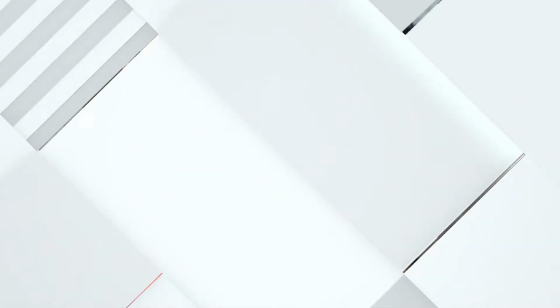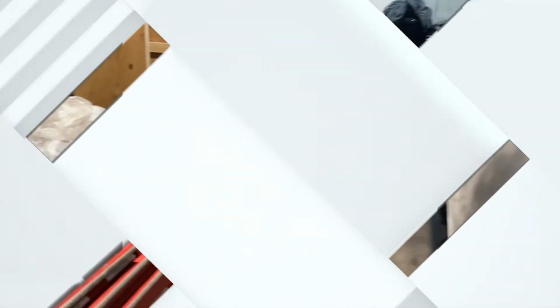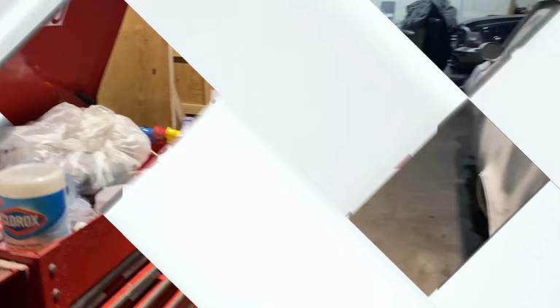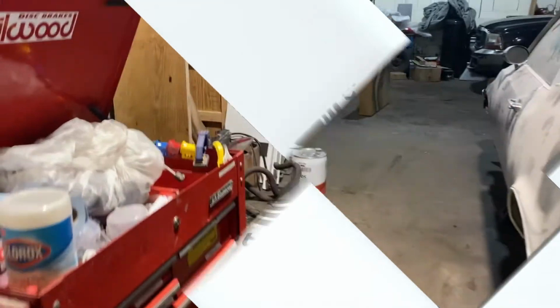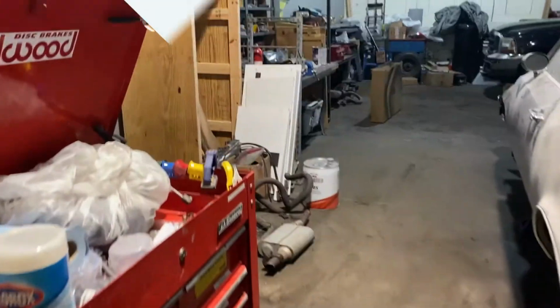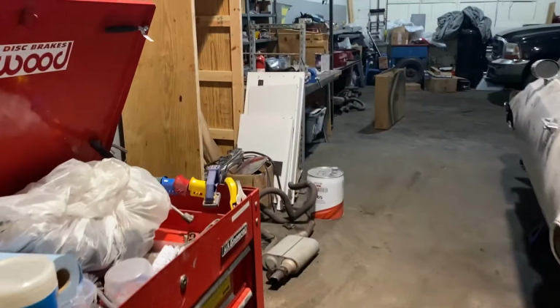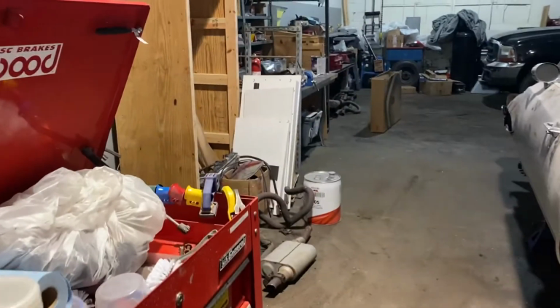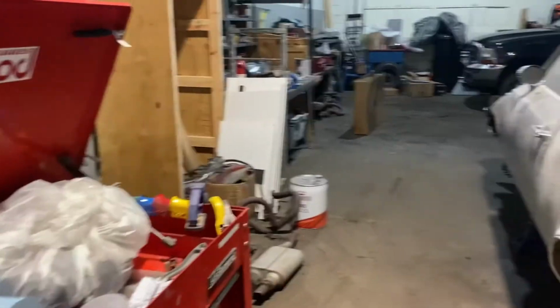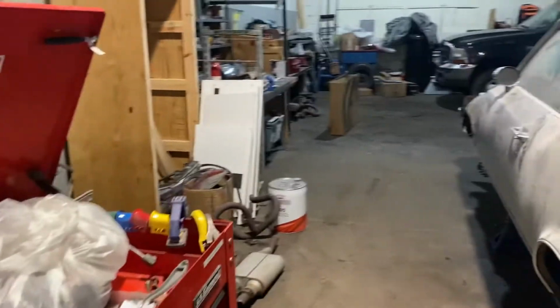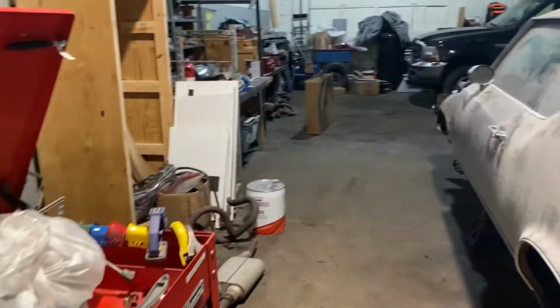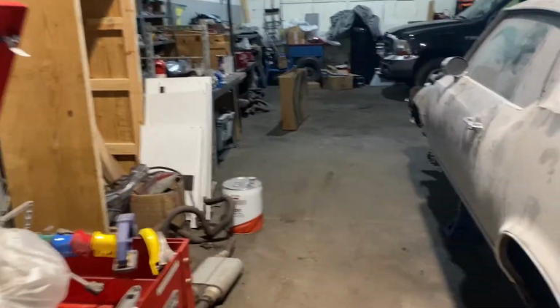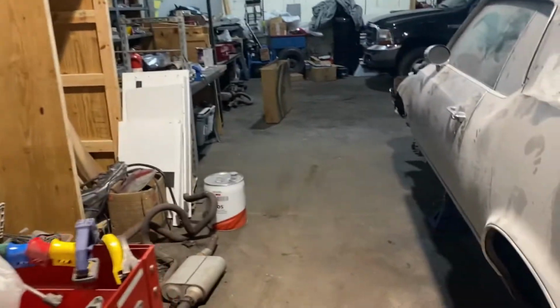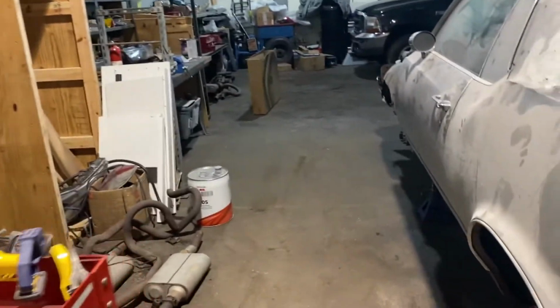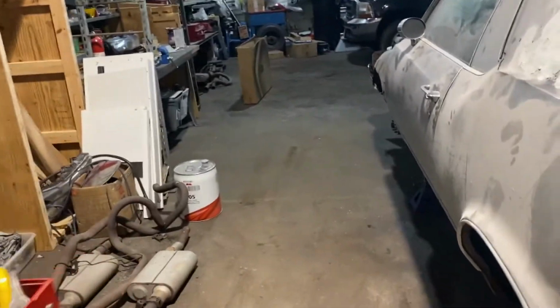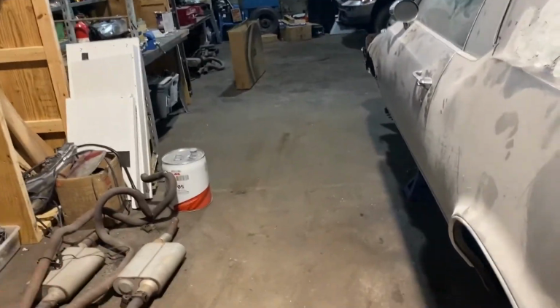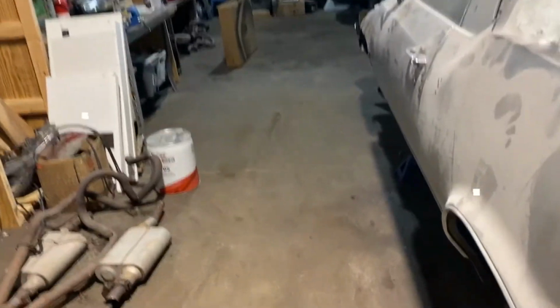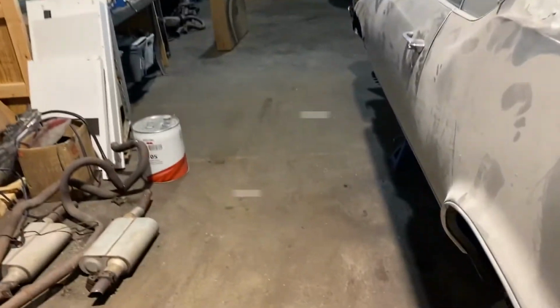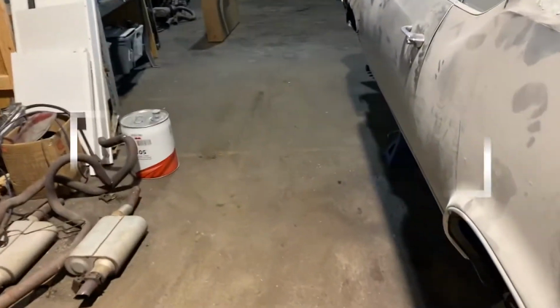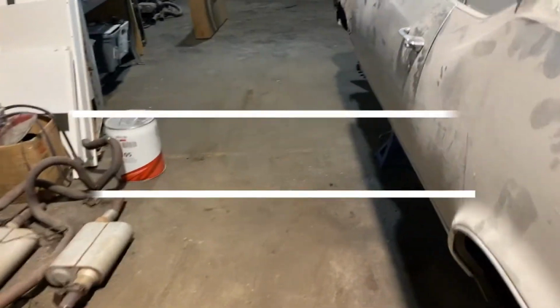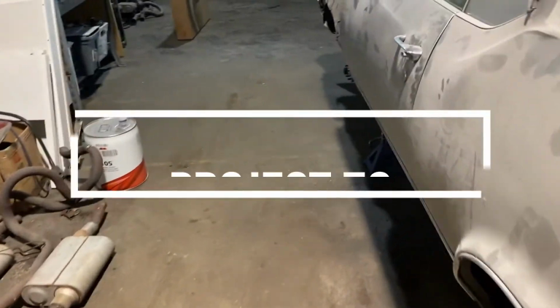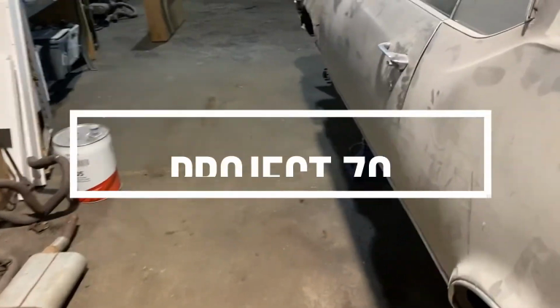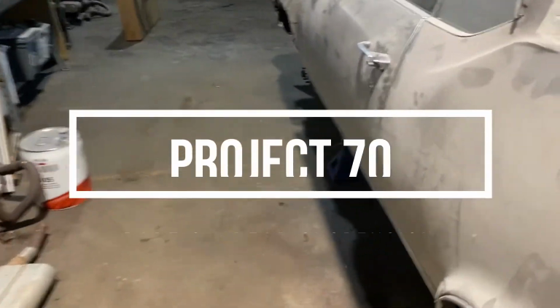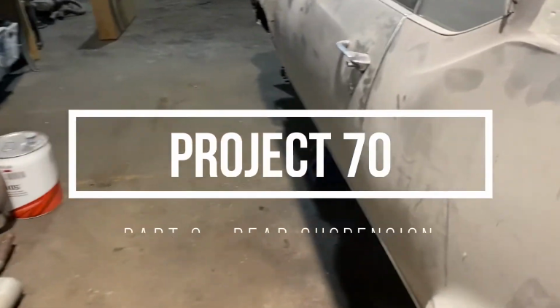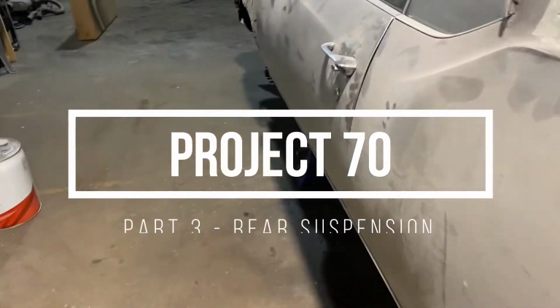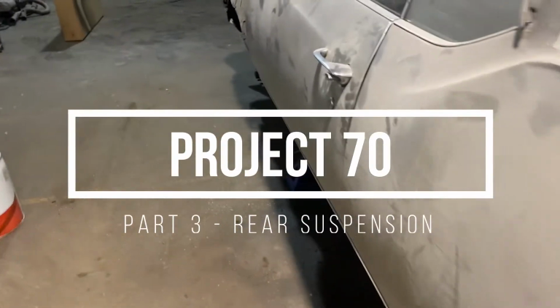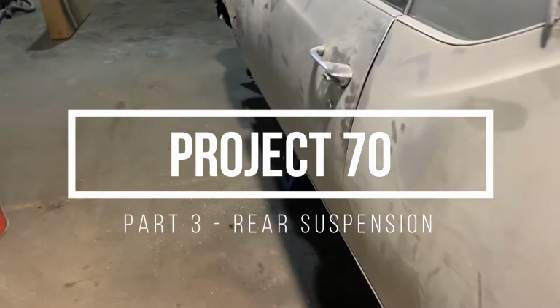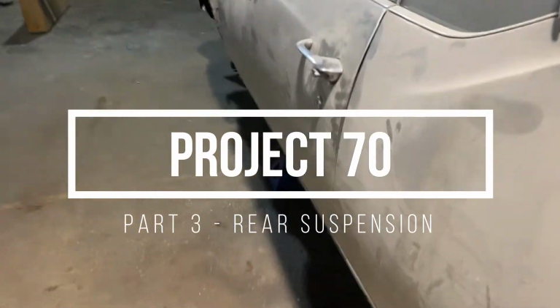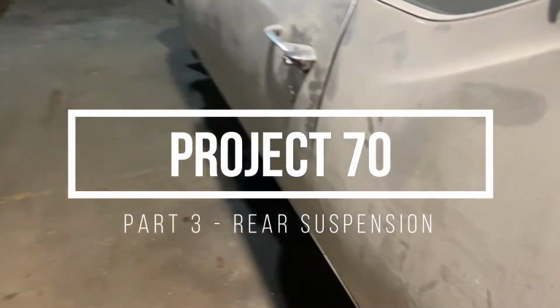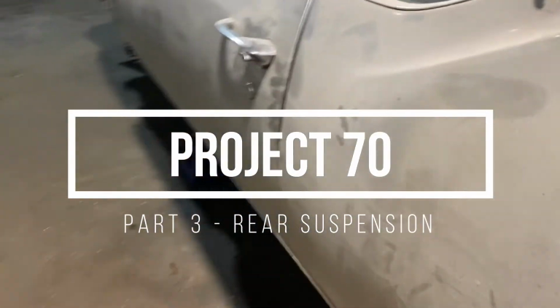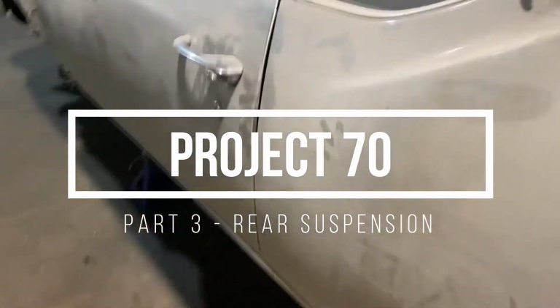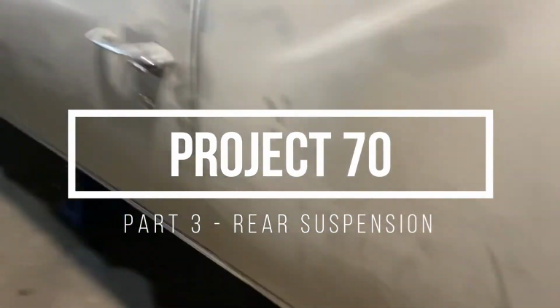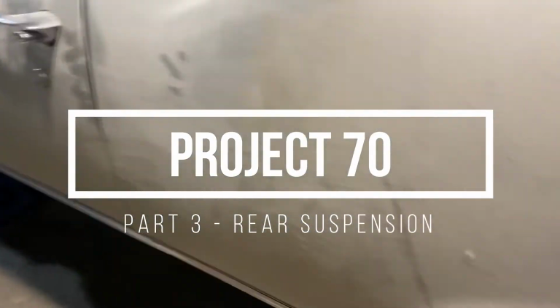What's going on, it's Mechanics Garage coming at you with some more updates on Project 70.